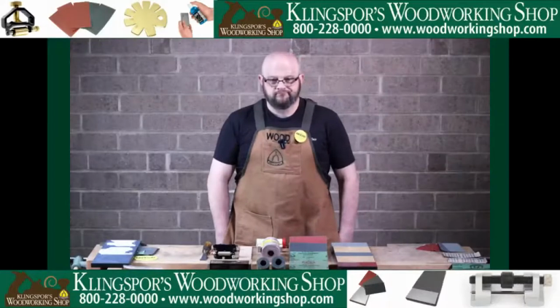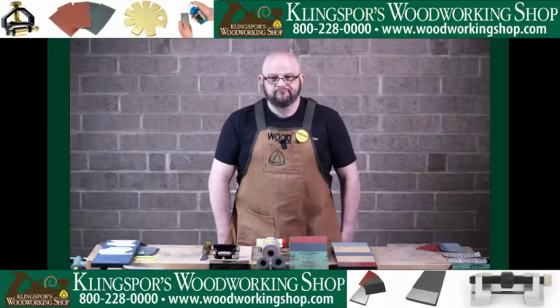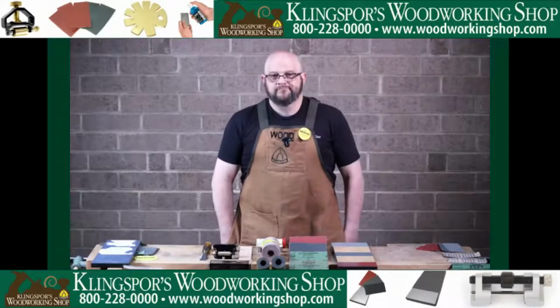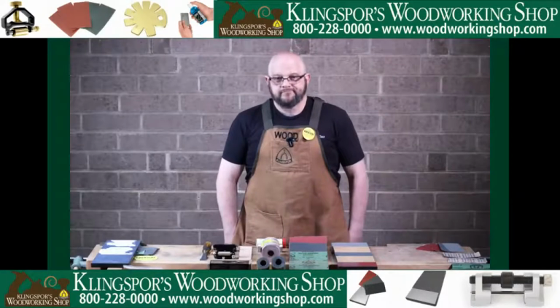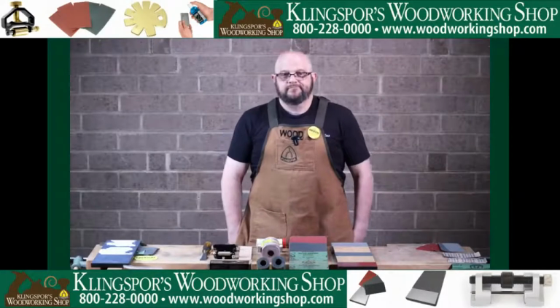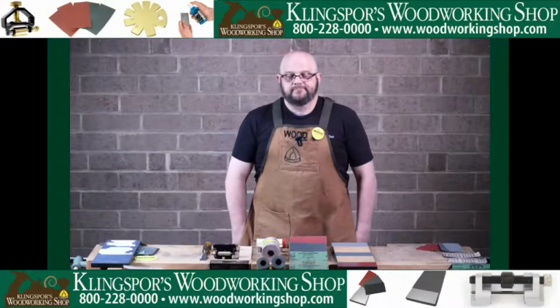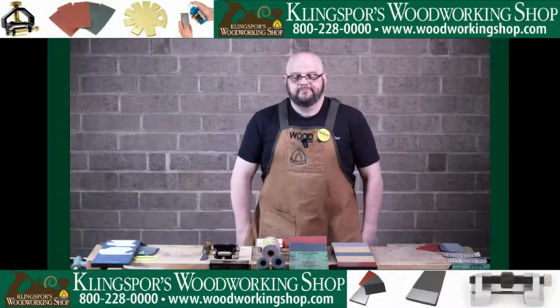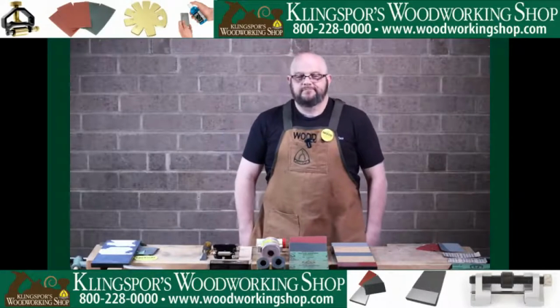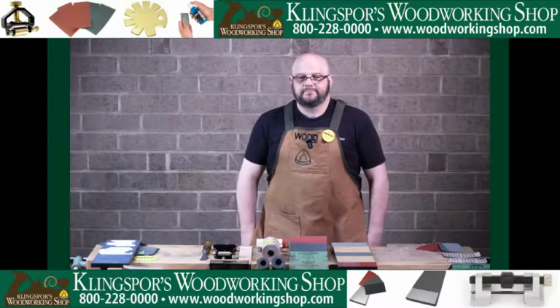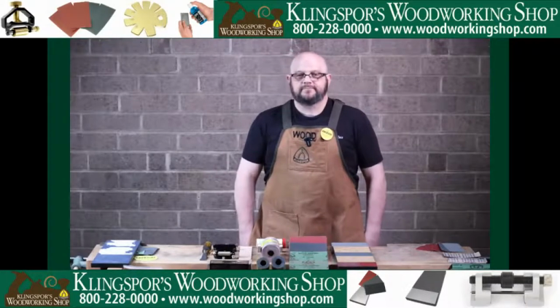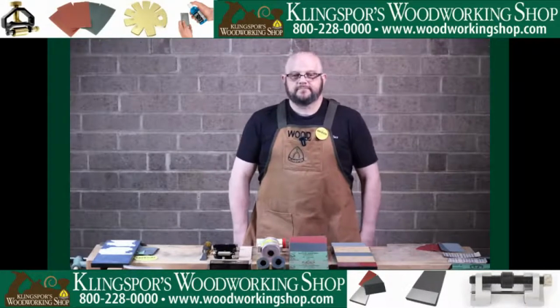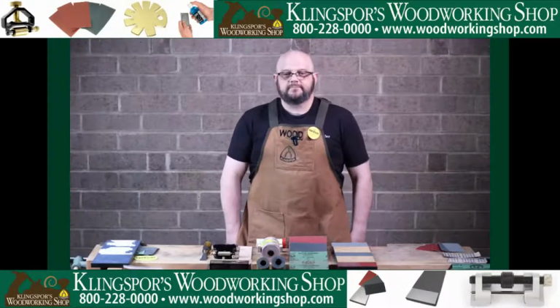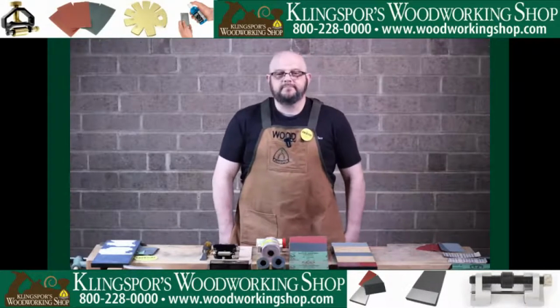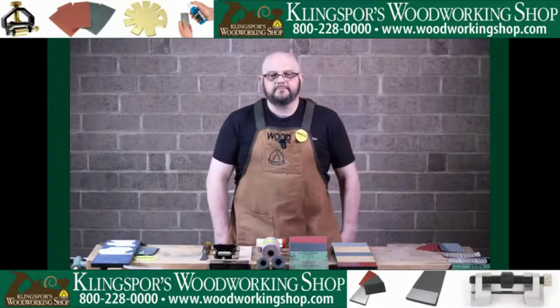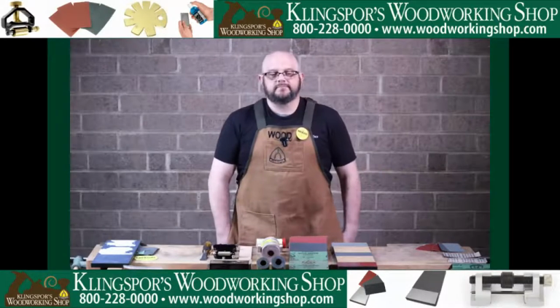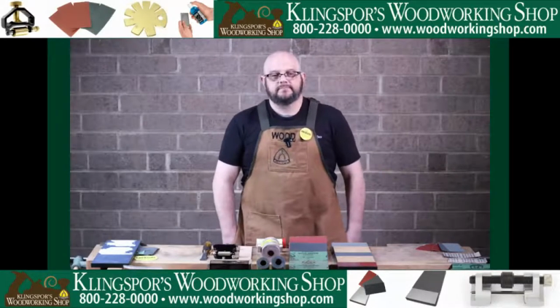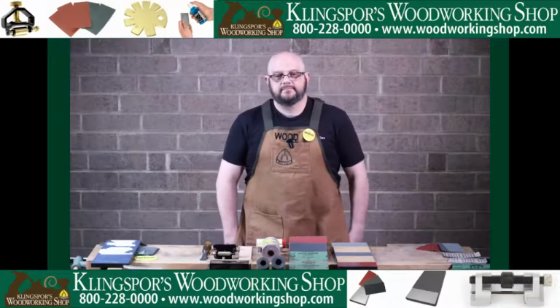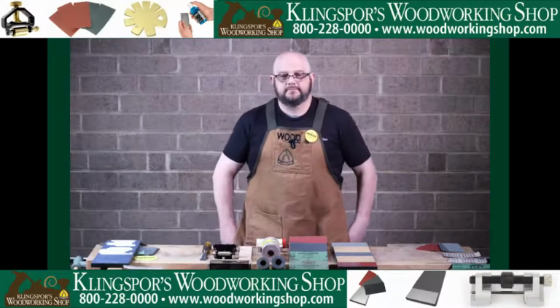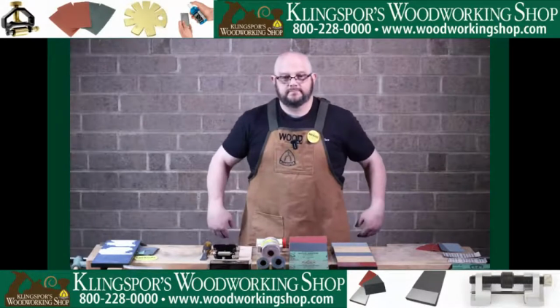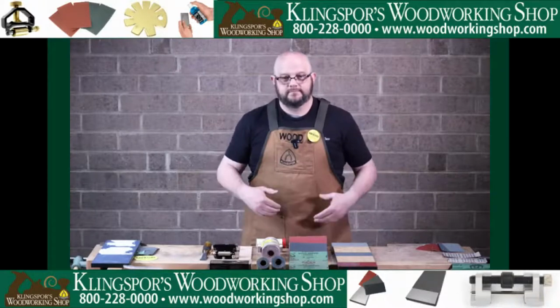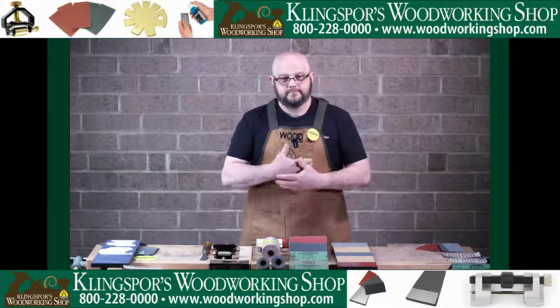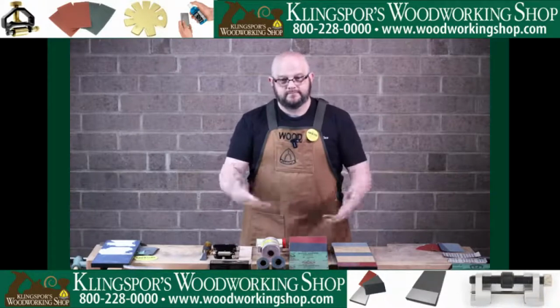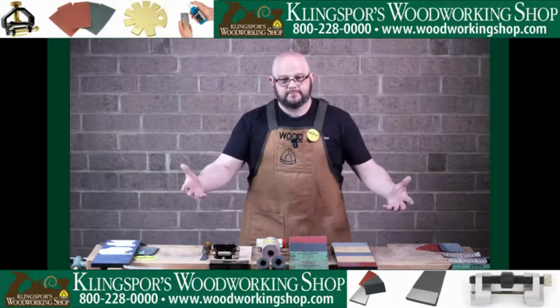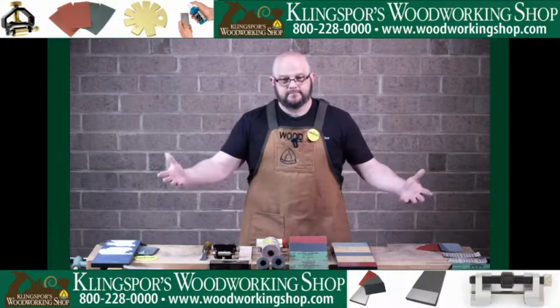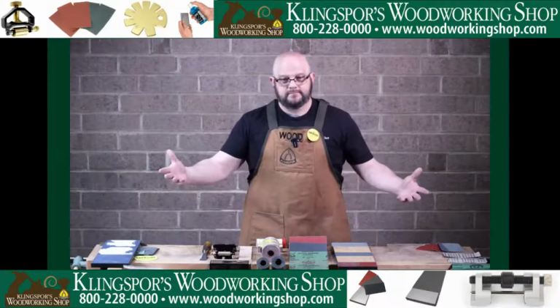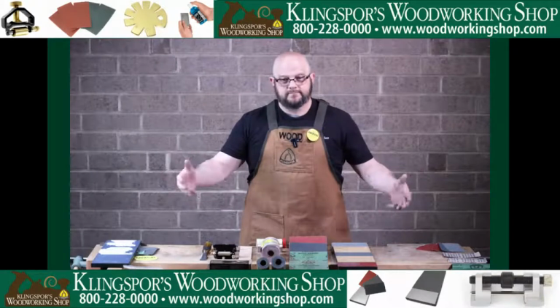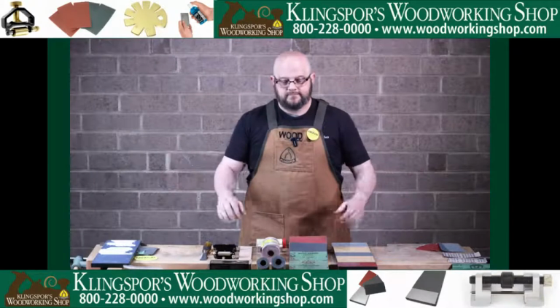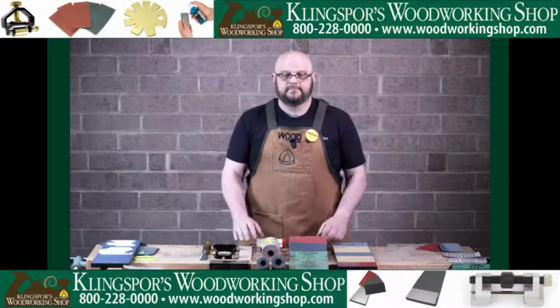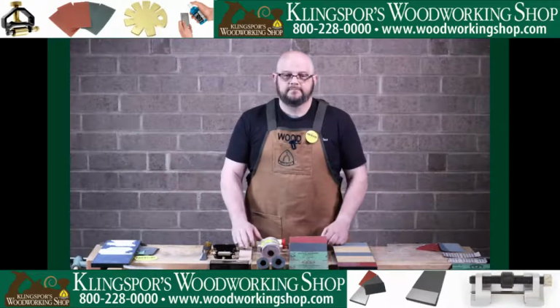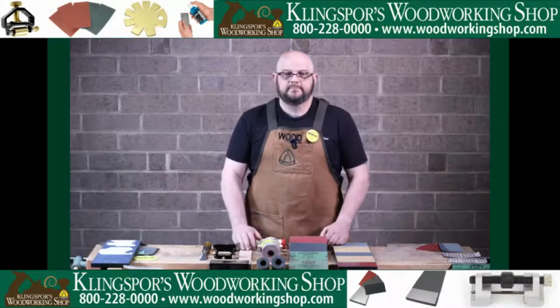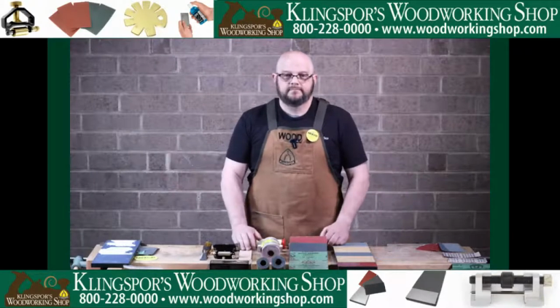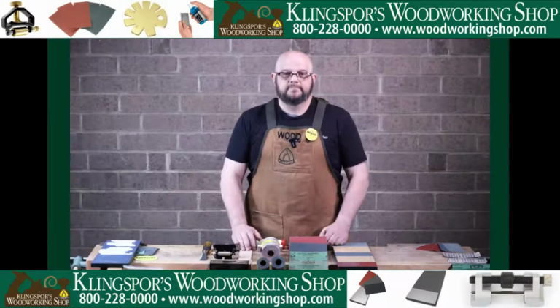Good afternoon and welcome to Abrasive and Proud of It Live. This is Mr. Chris Wood, and we are talking sandpaper sharpening today.